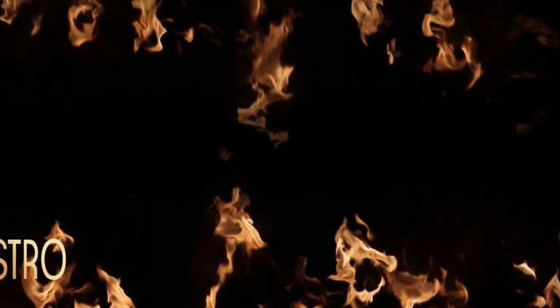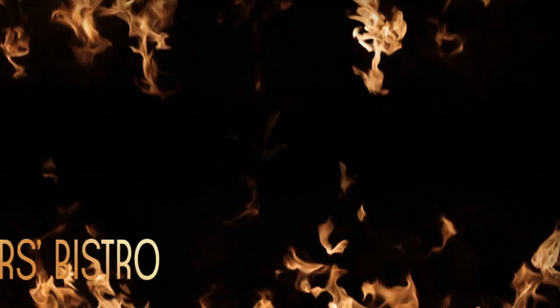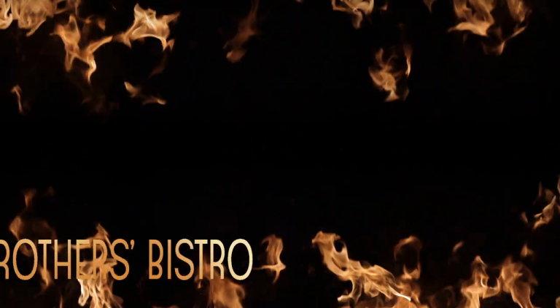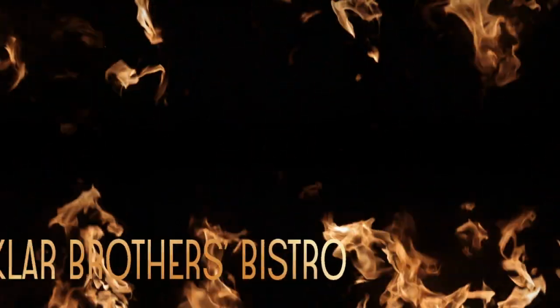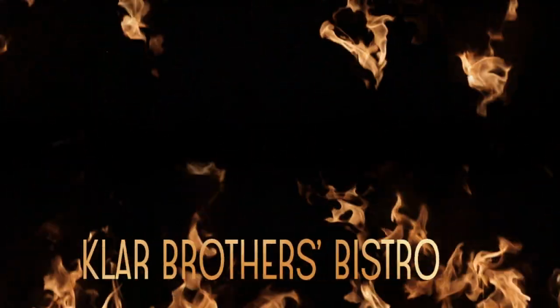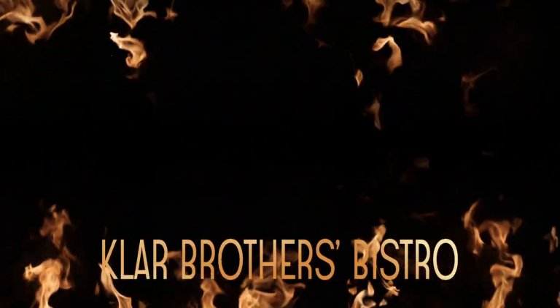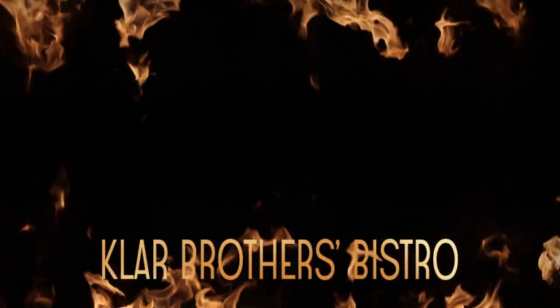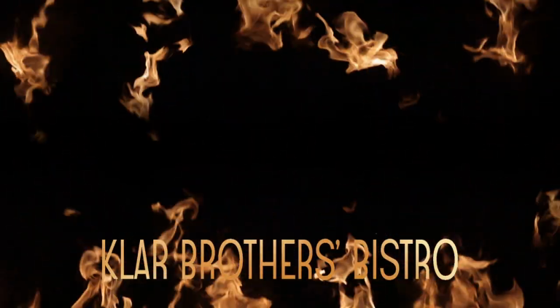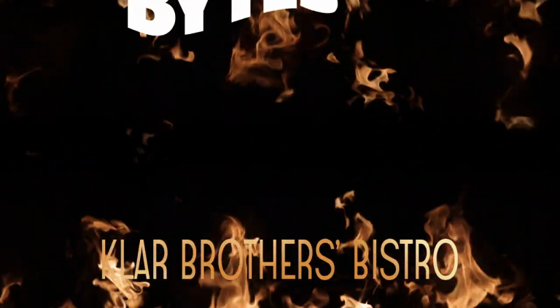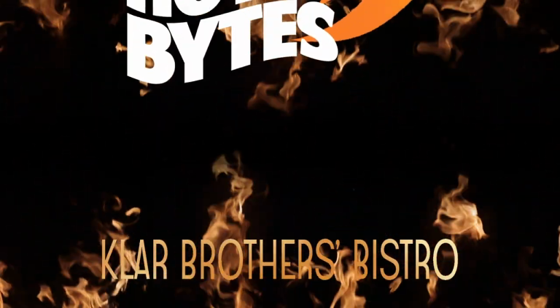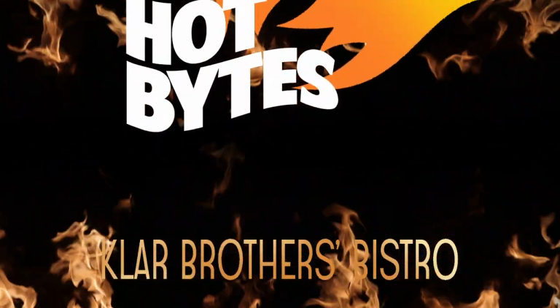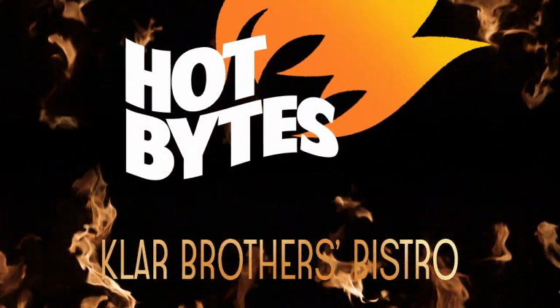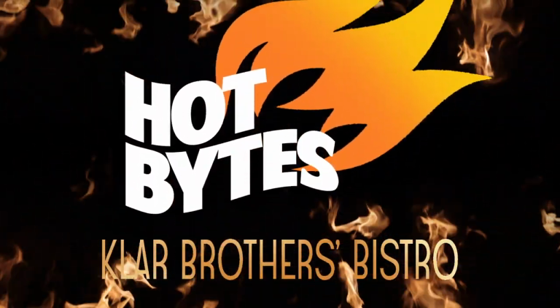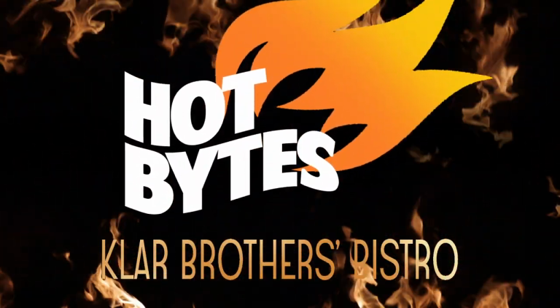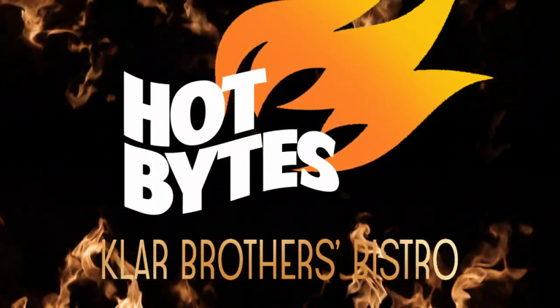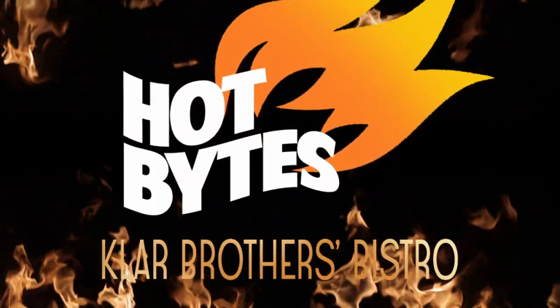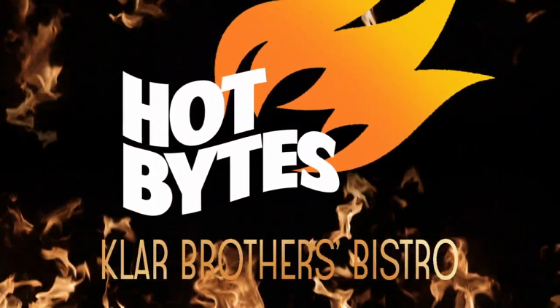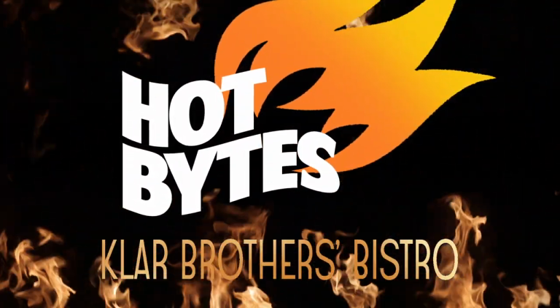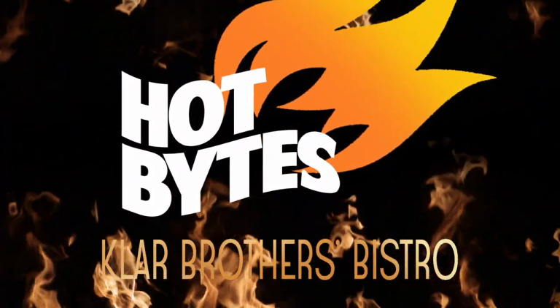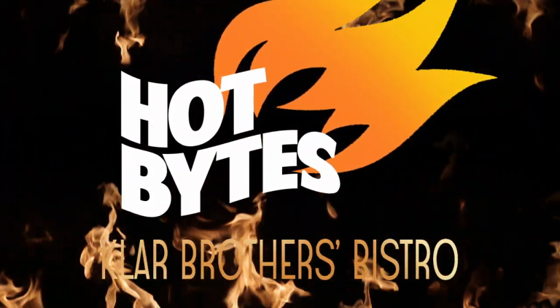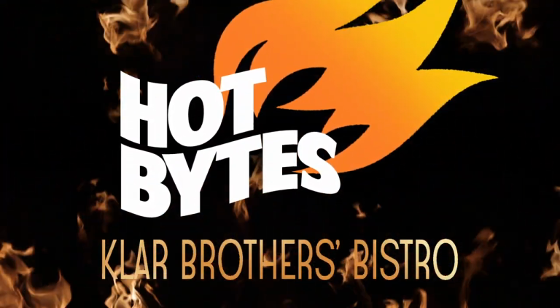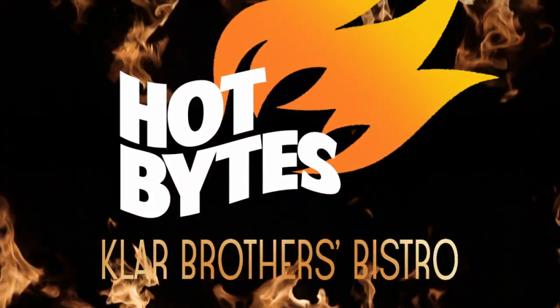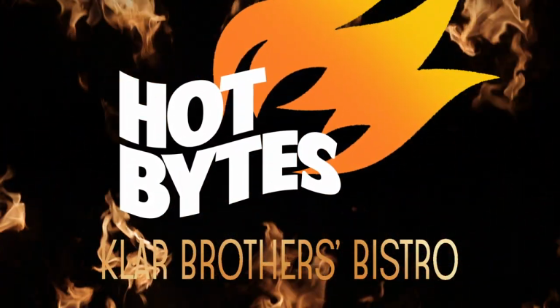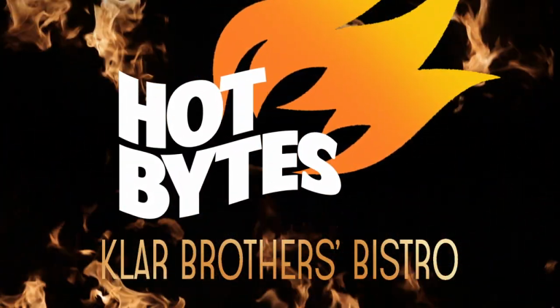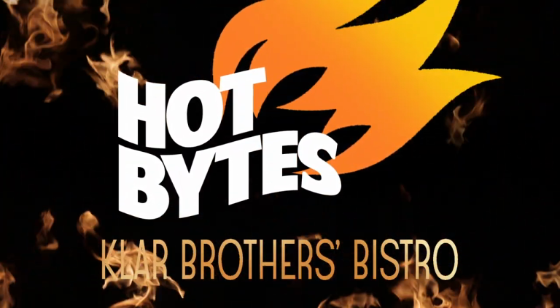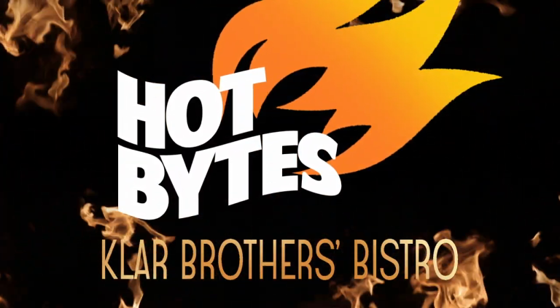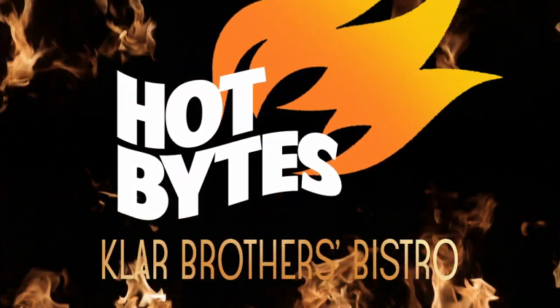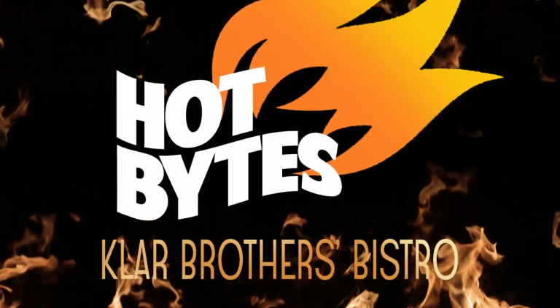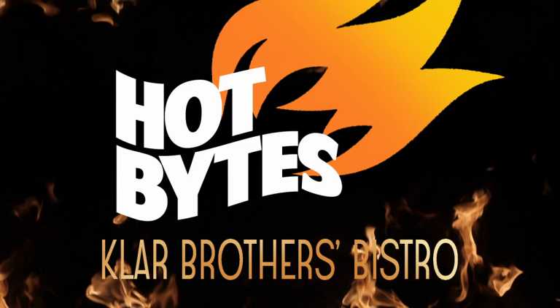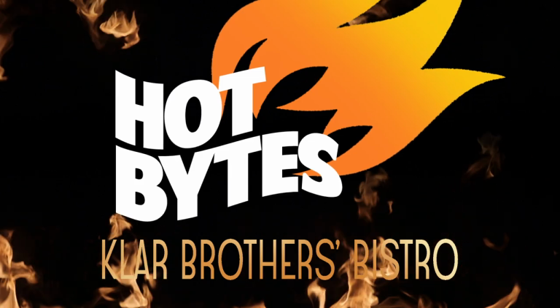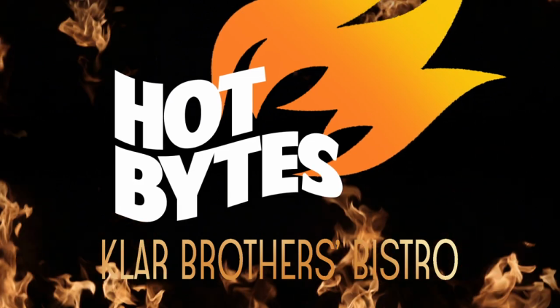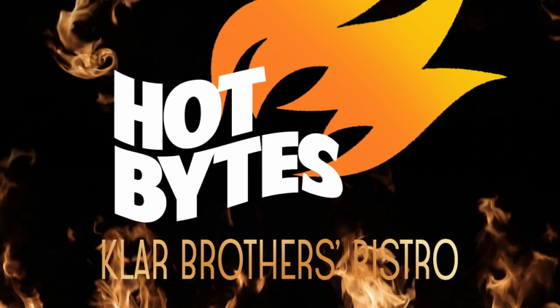Brothers Bistro Hot Bites, bringing you tips to ensure your success.